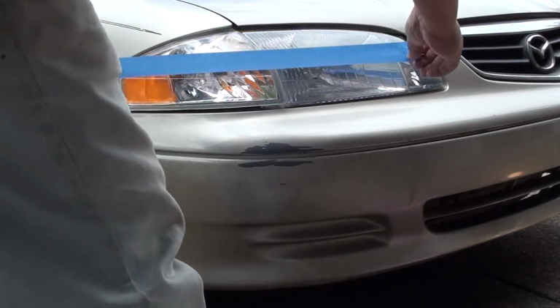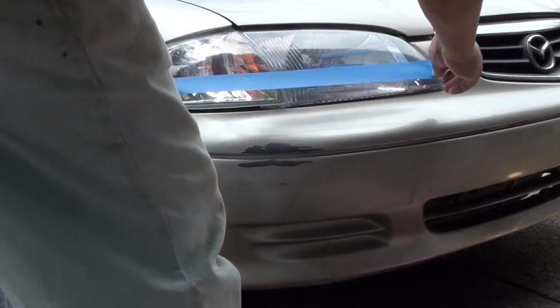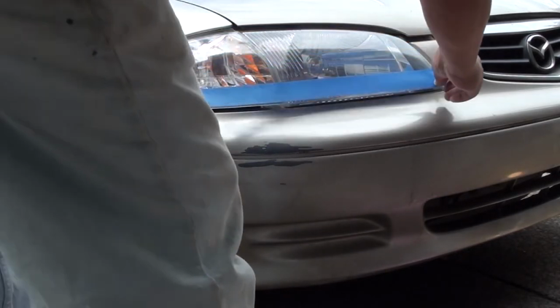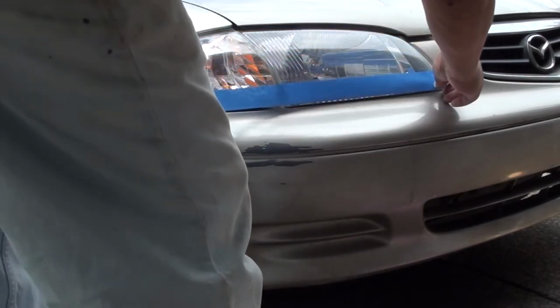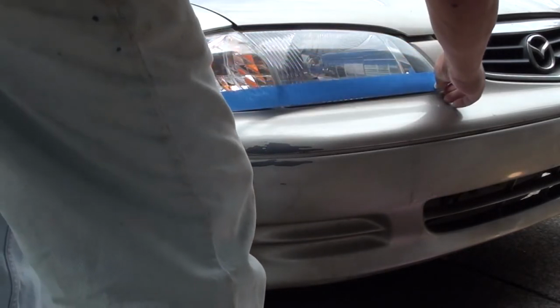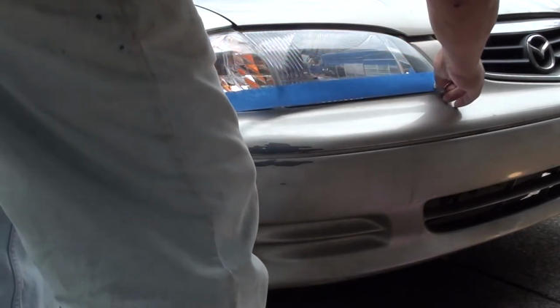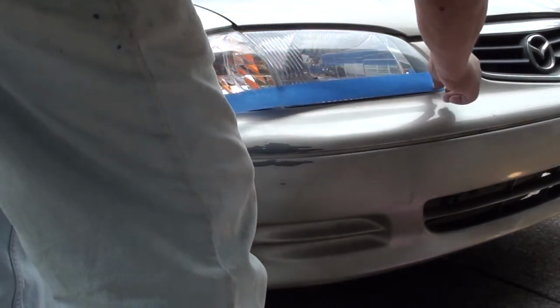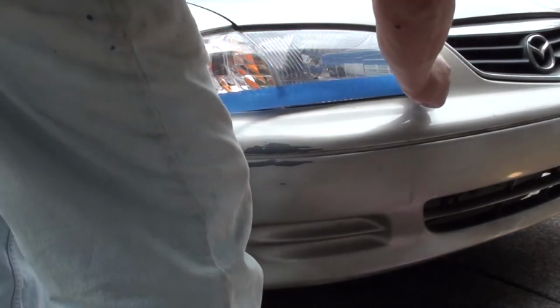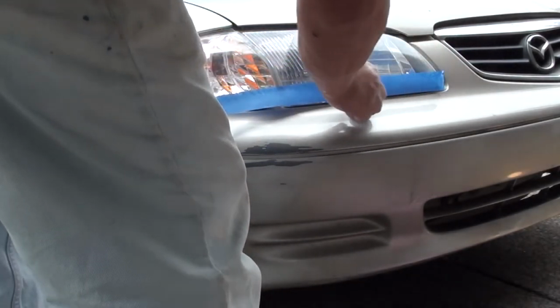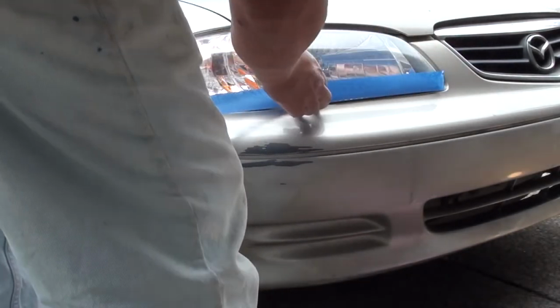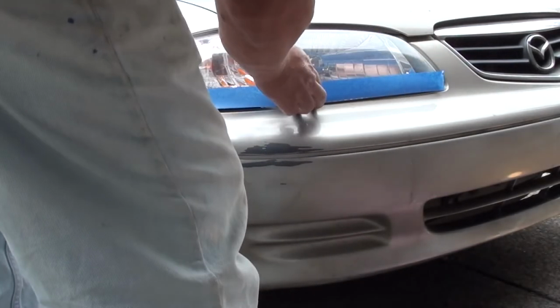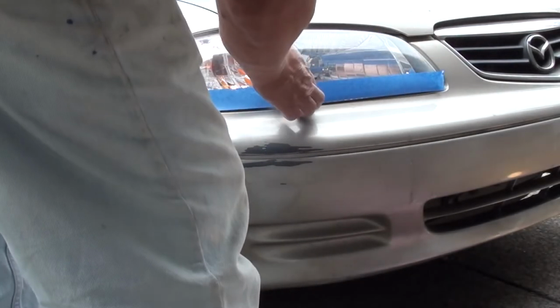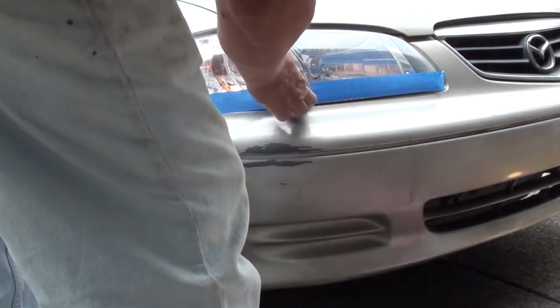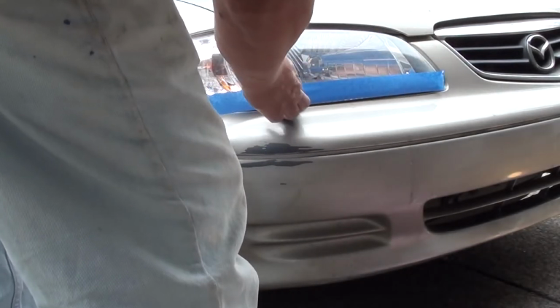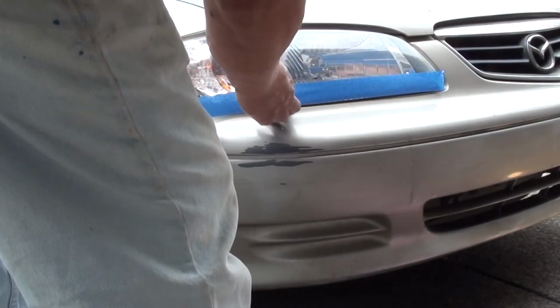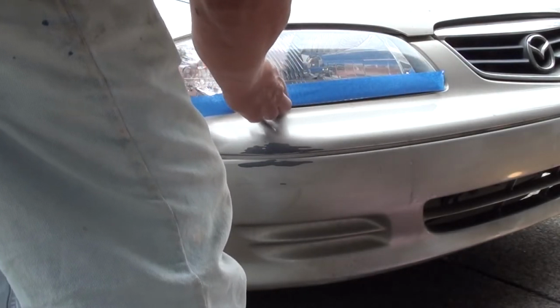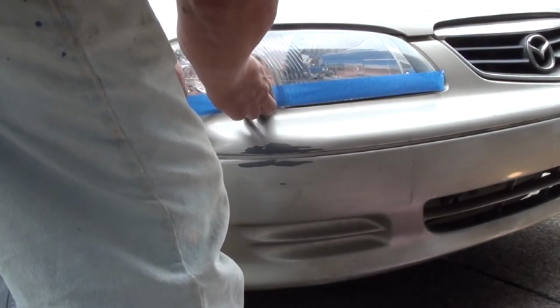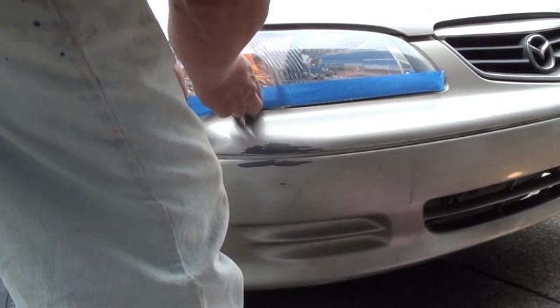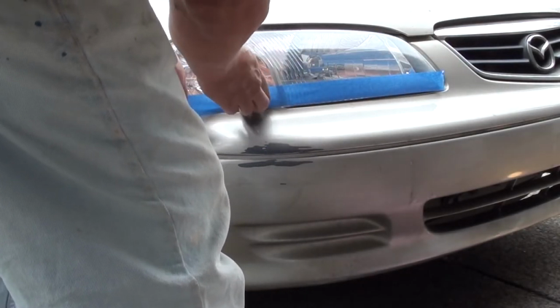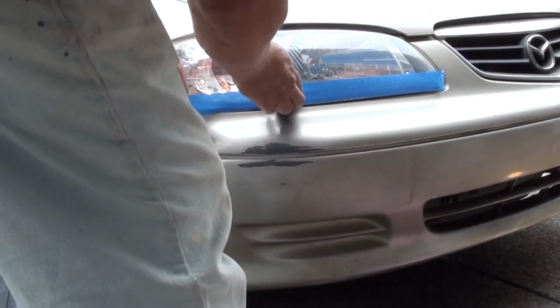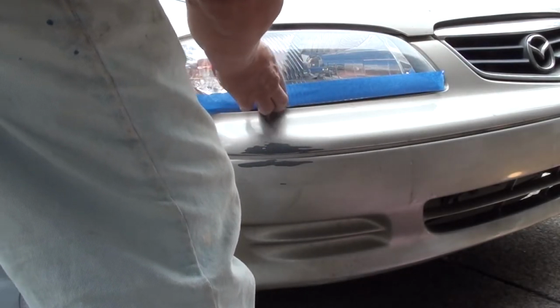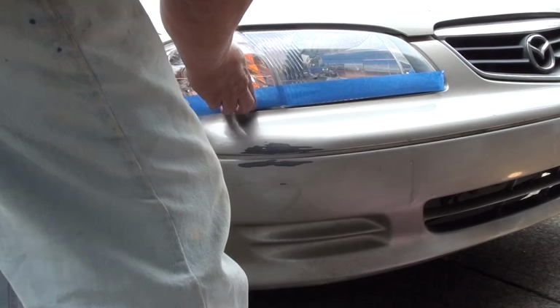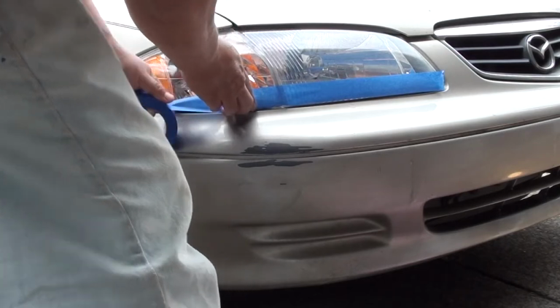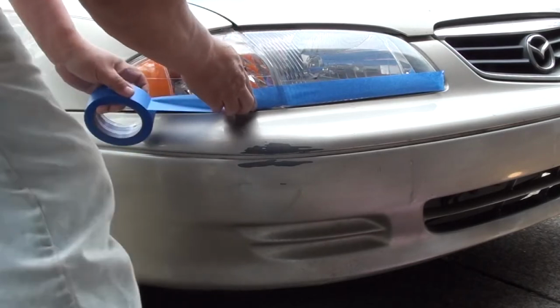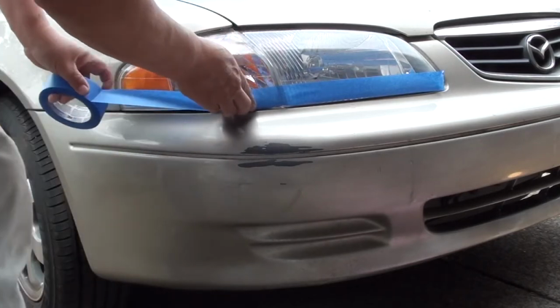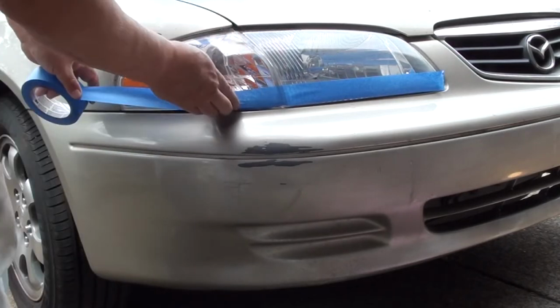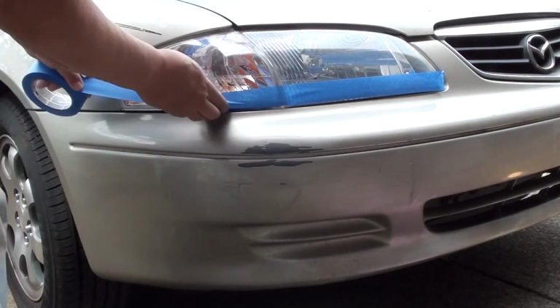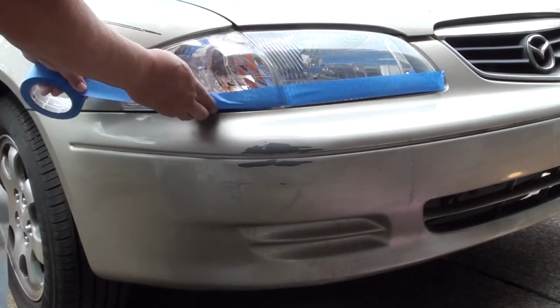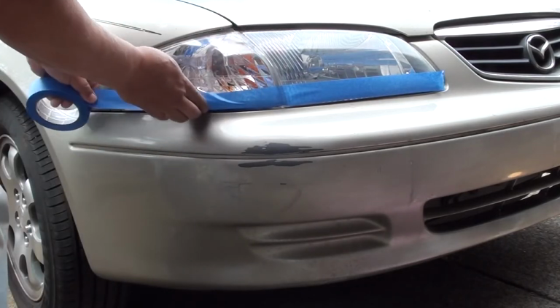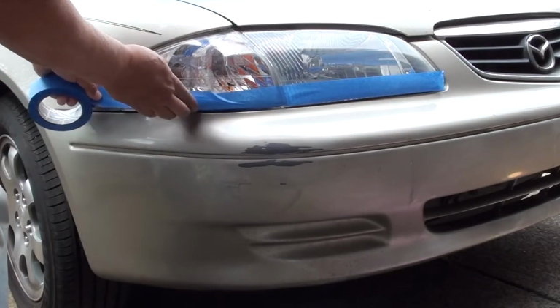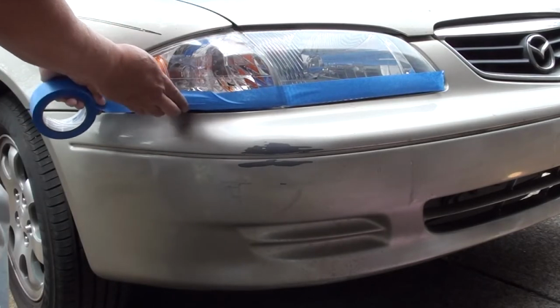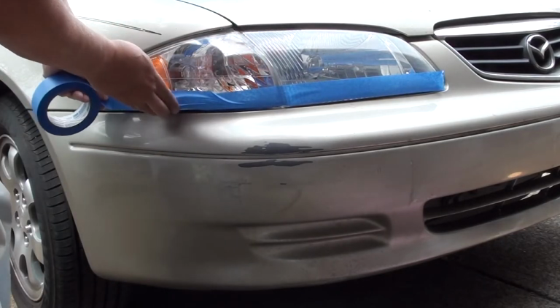The next thing we're going to do is put some masking tape on the headlight so we don't accidentally spray on it.